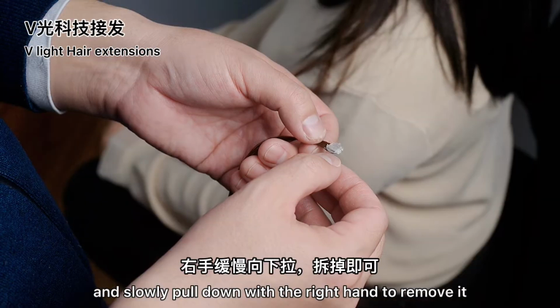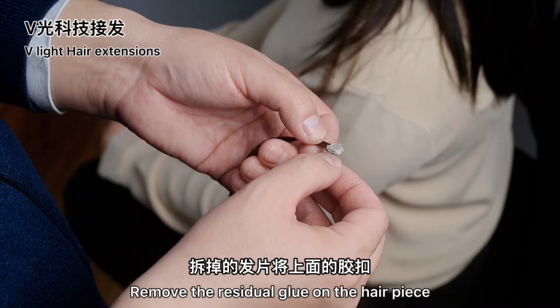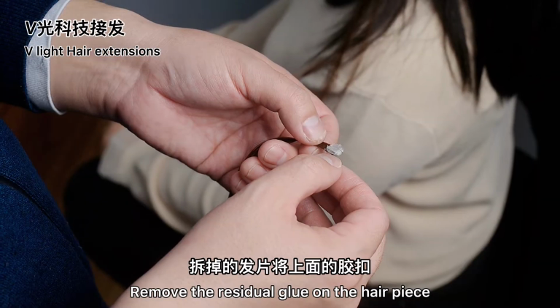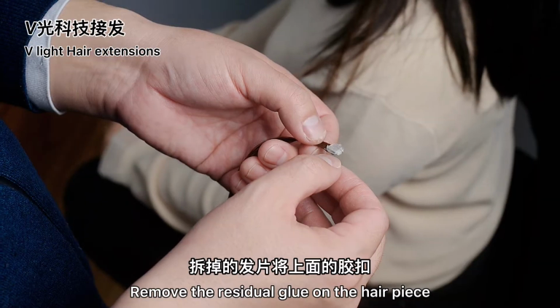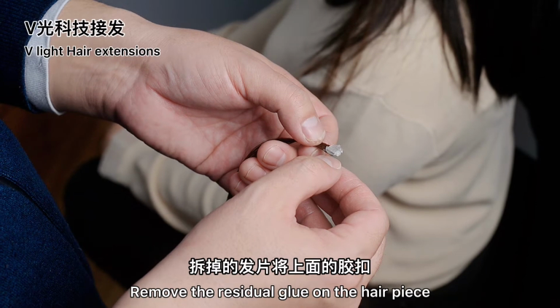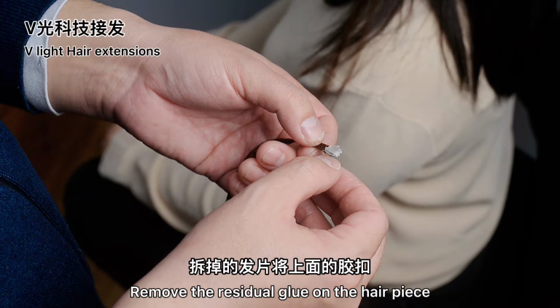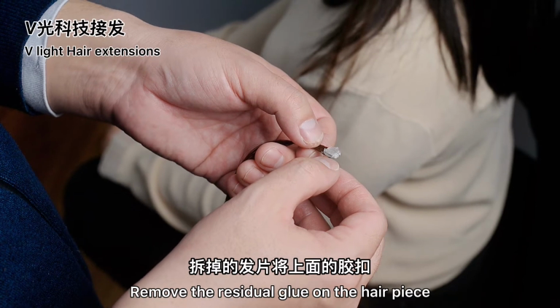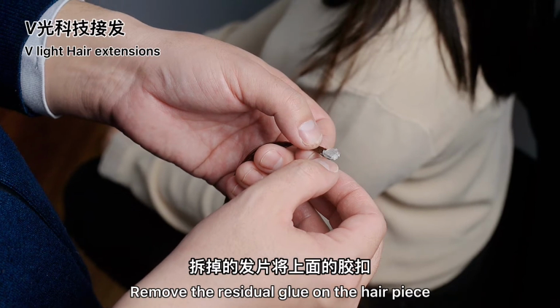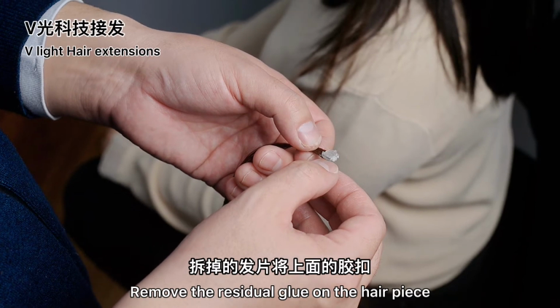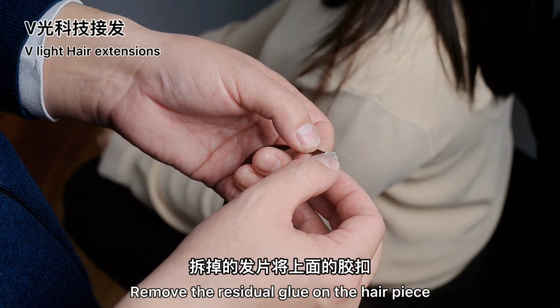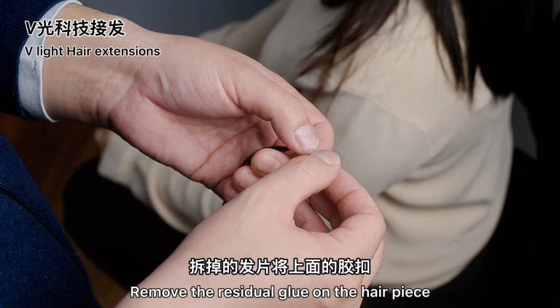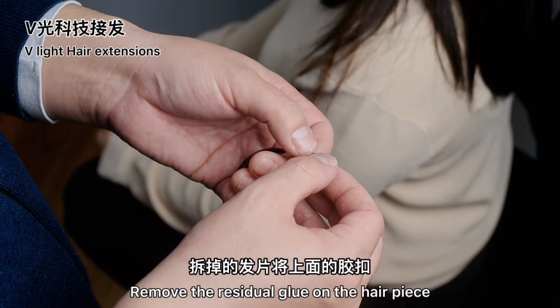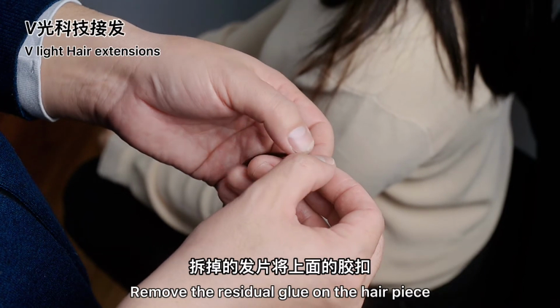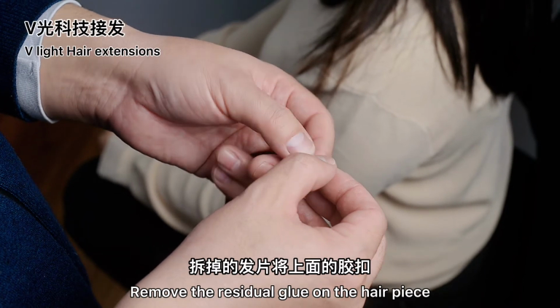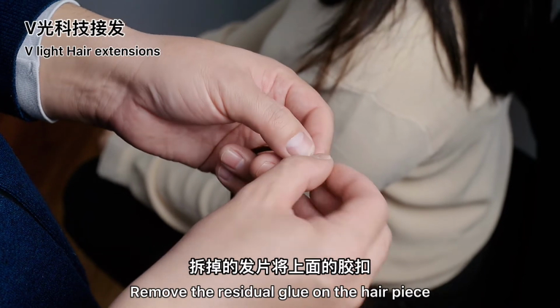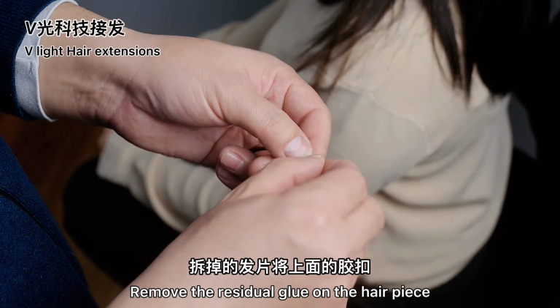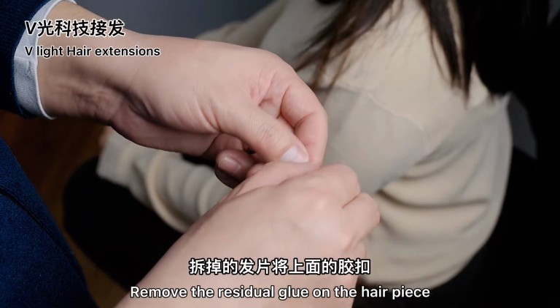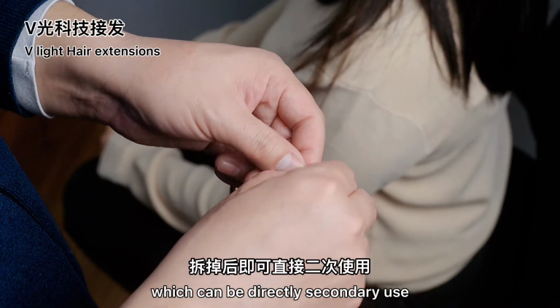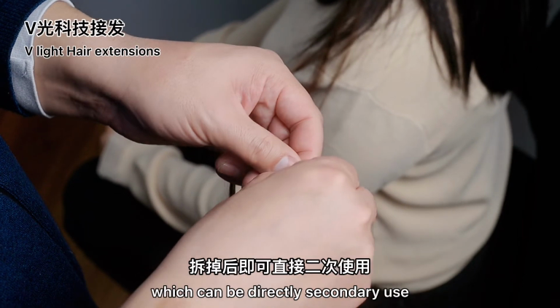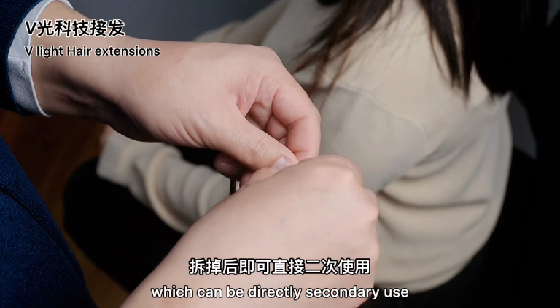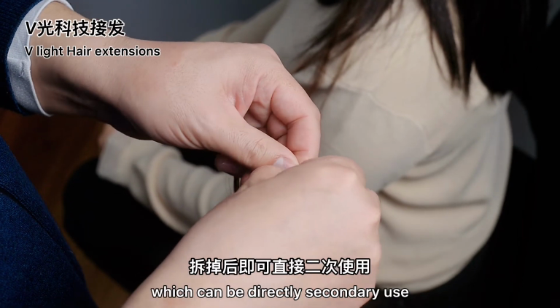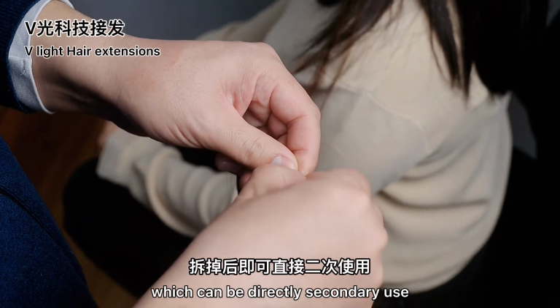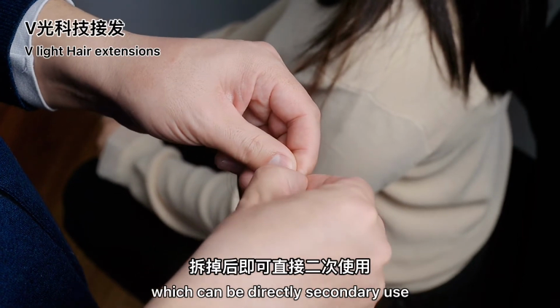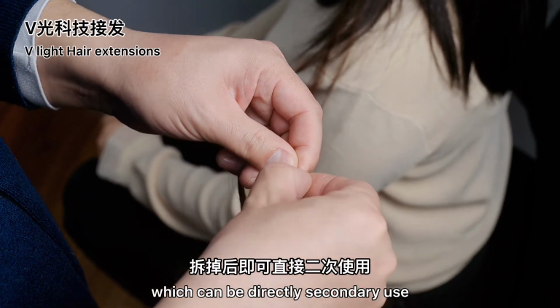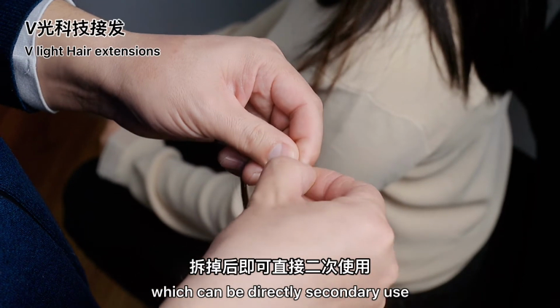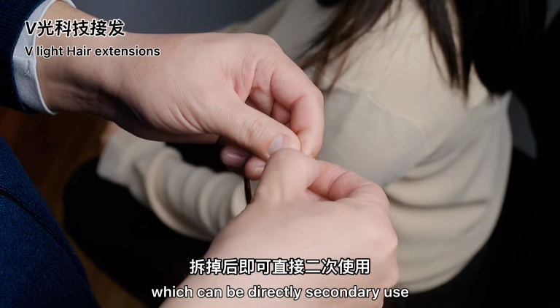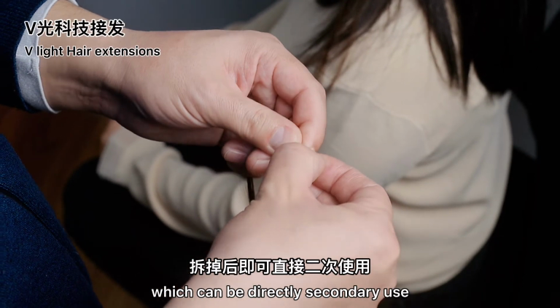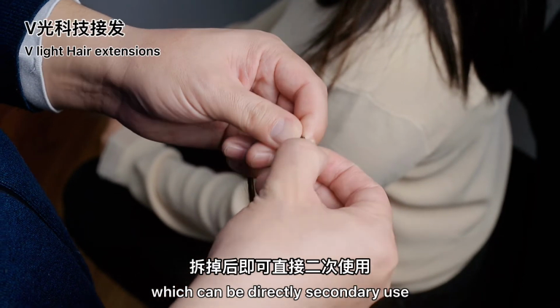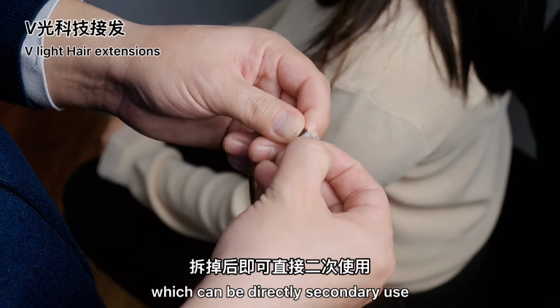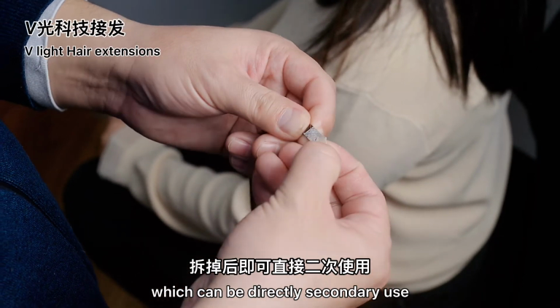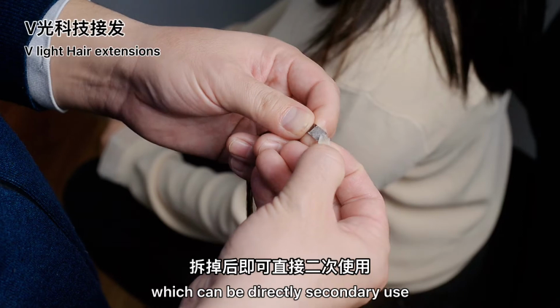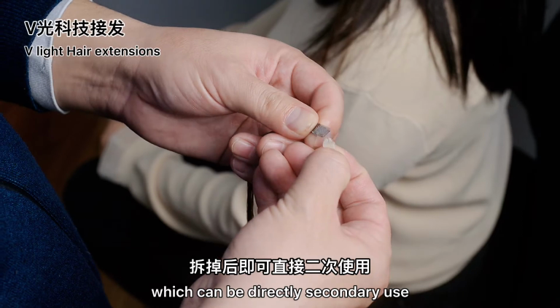Step 3: Remove the residual glue on the hairpiece, which can then be directly used a second time.